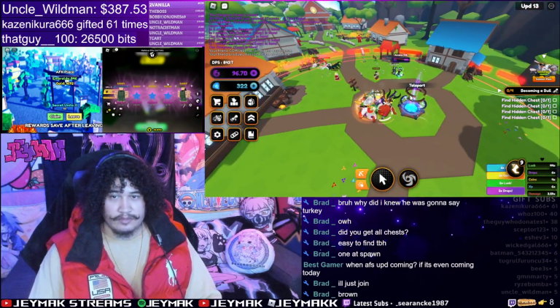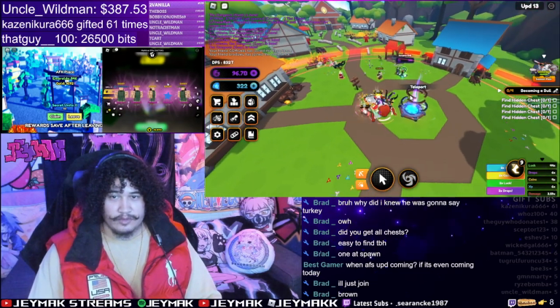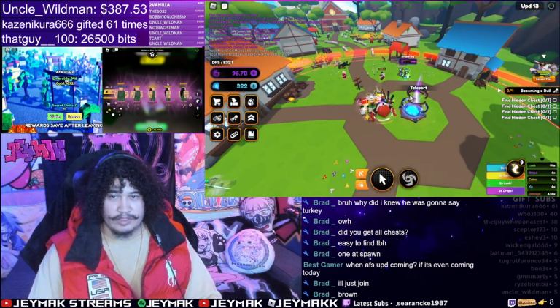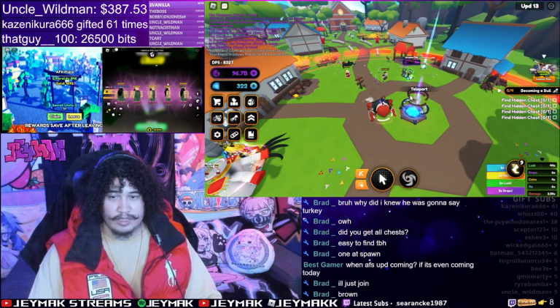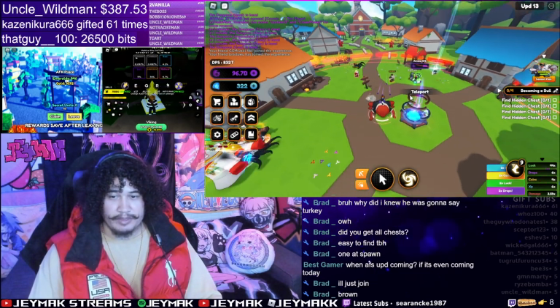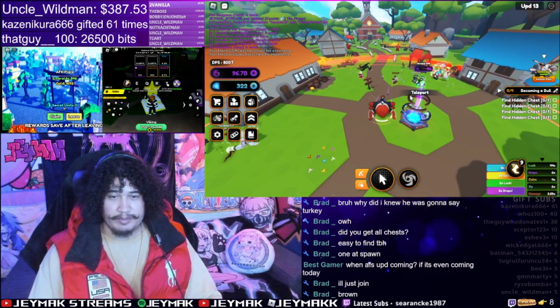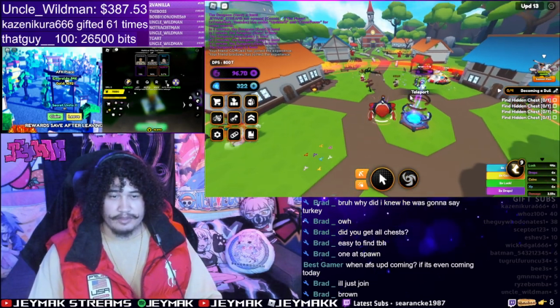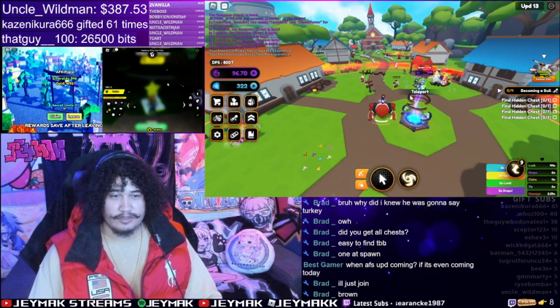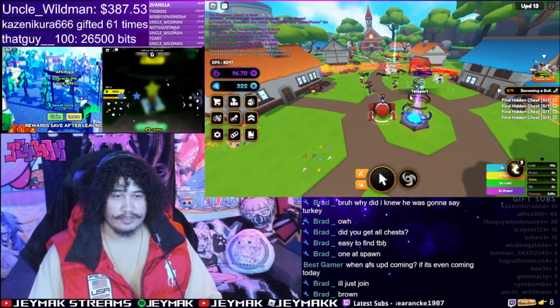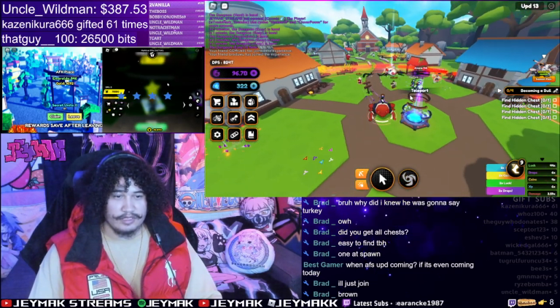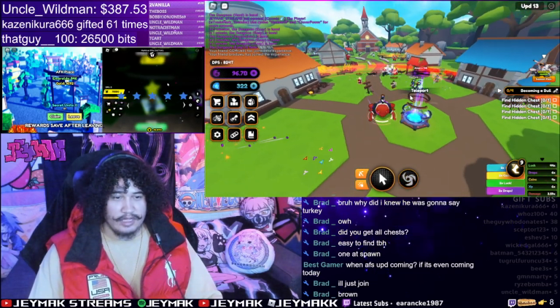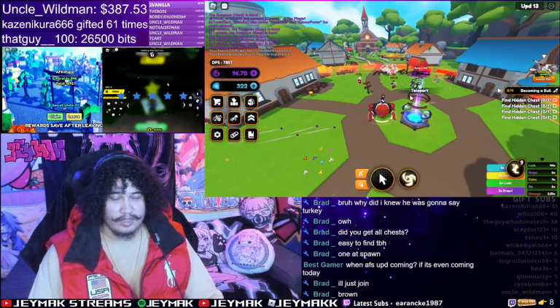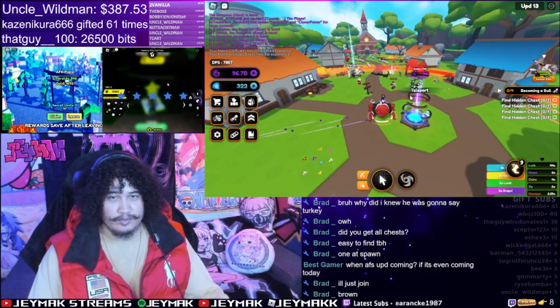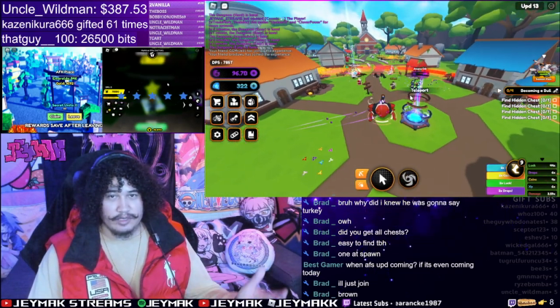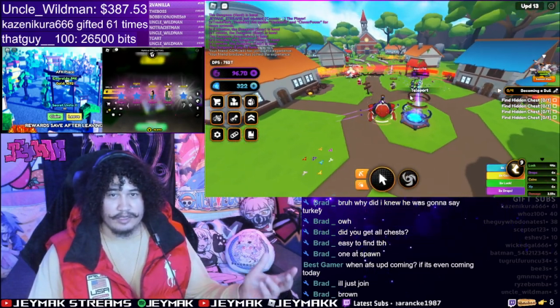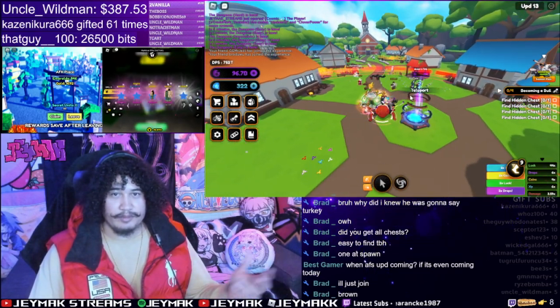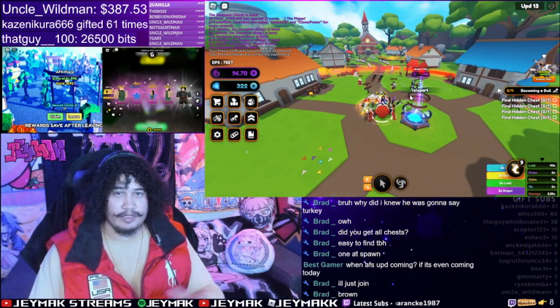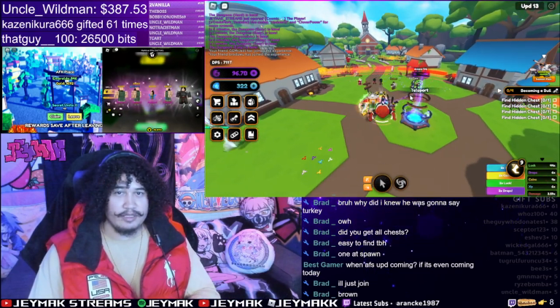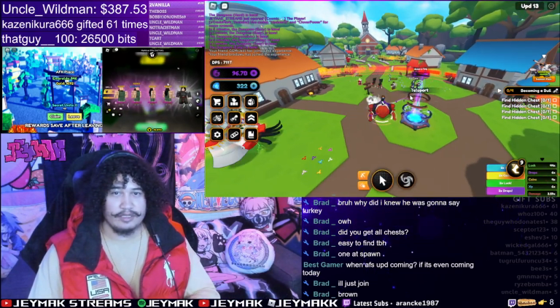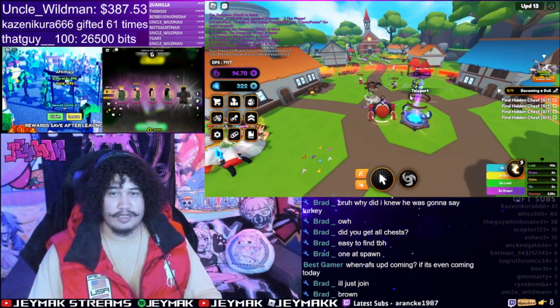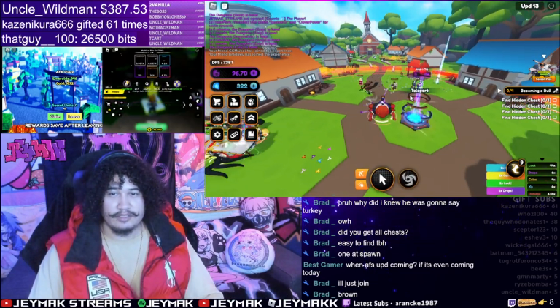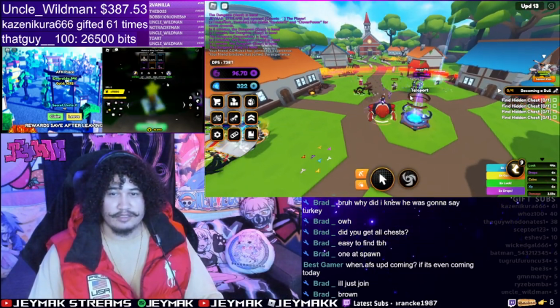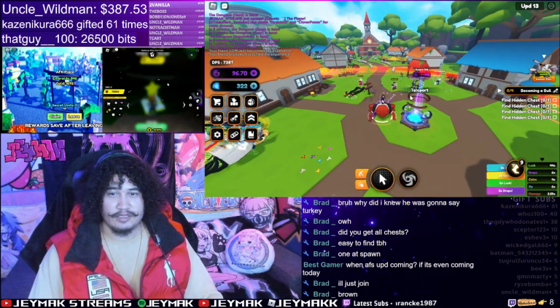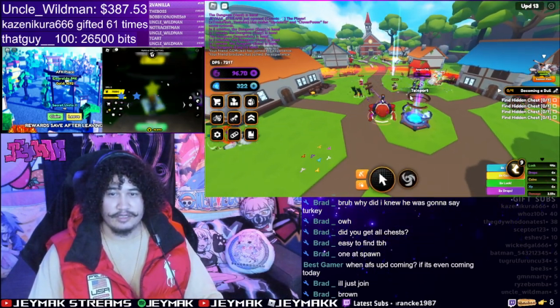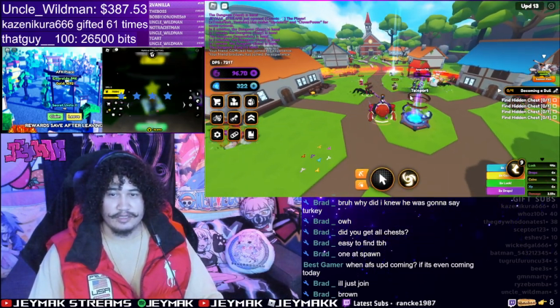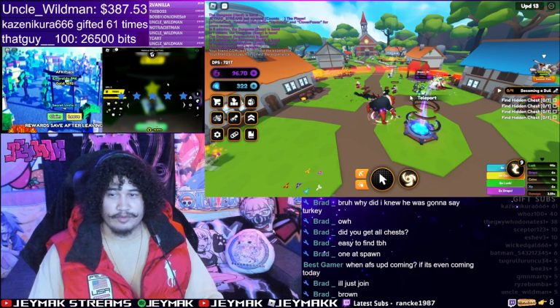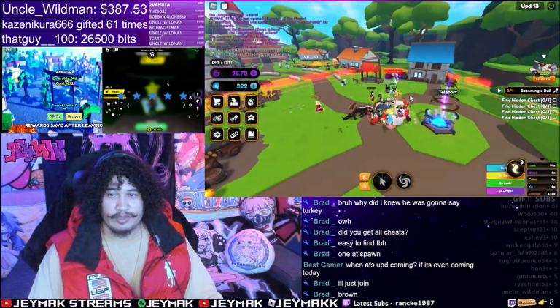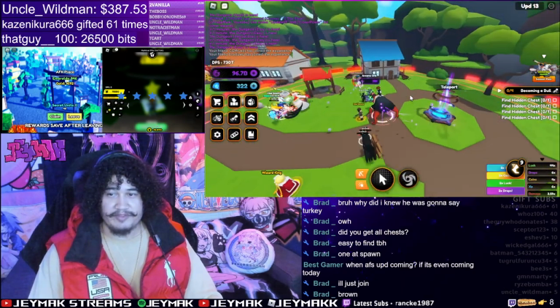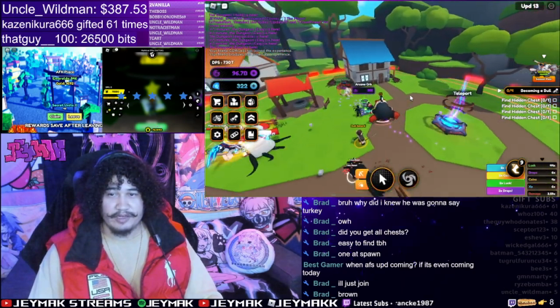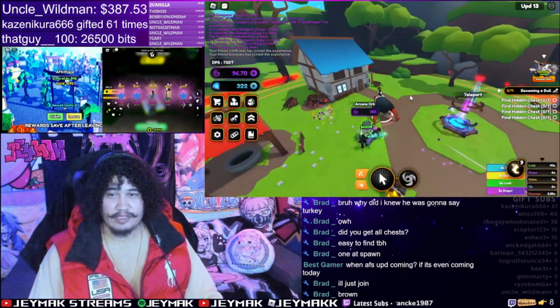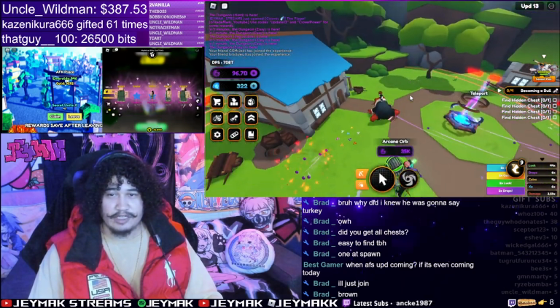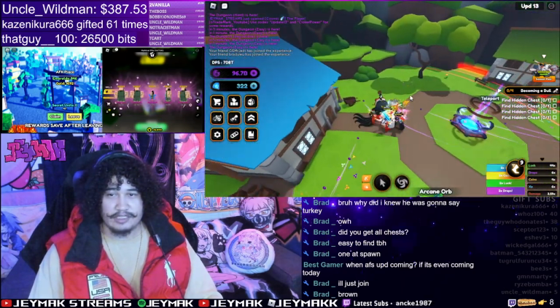What's up people, so today we are going to be looking at — we're going to be finding the chests.